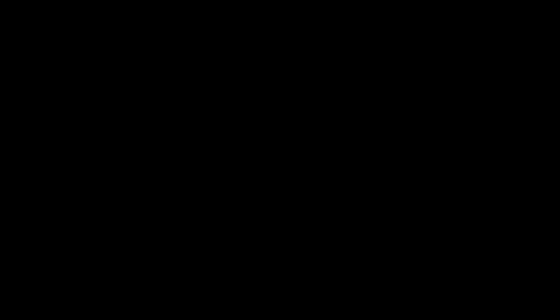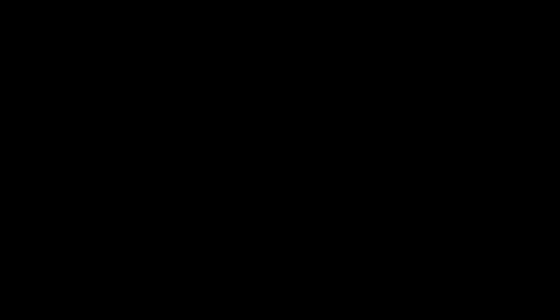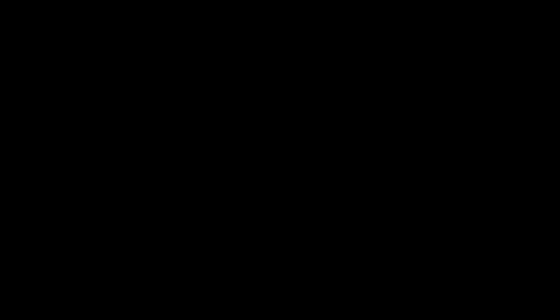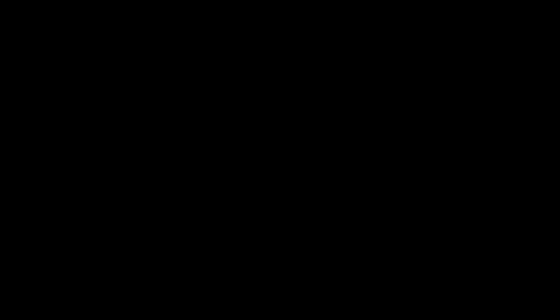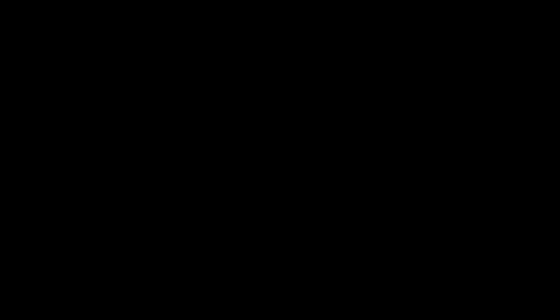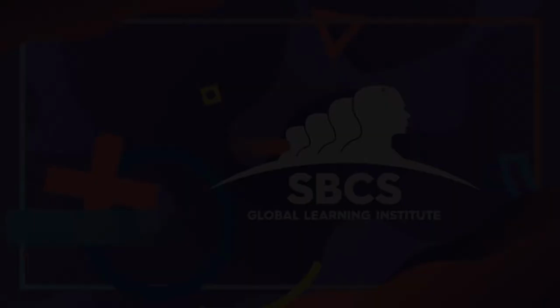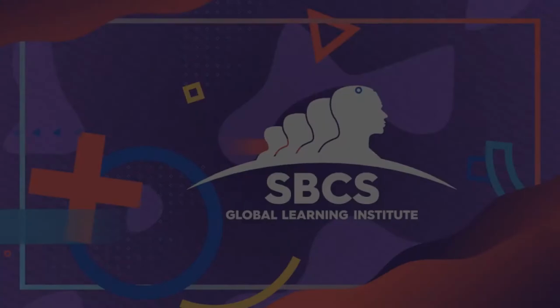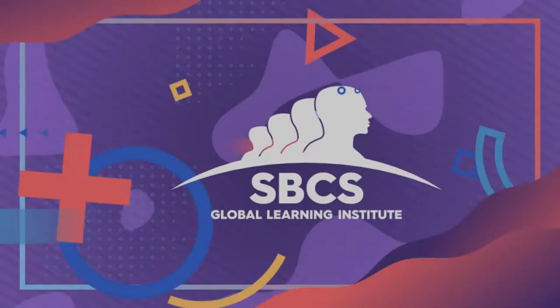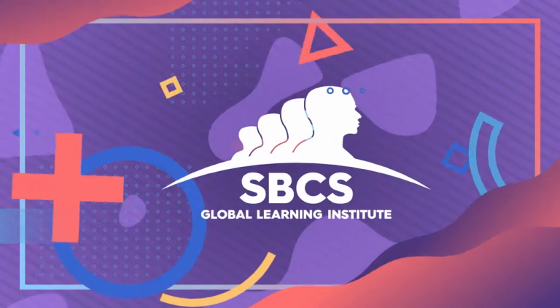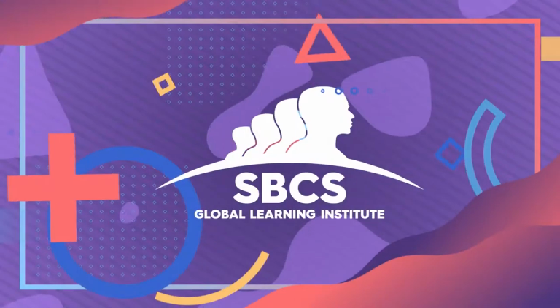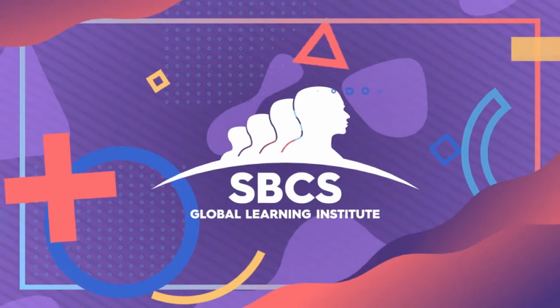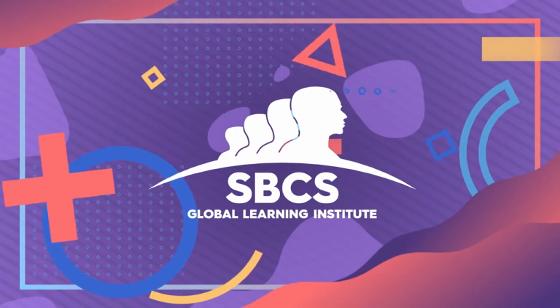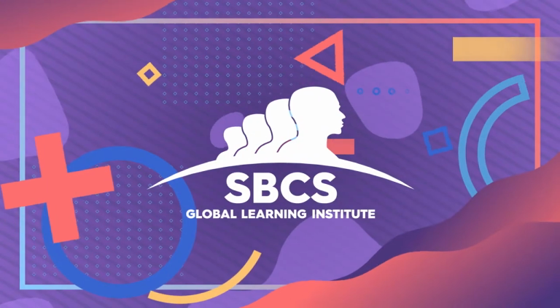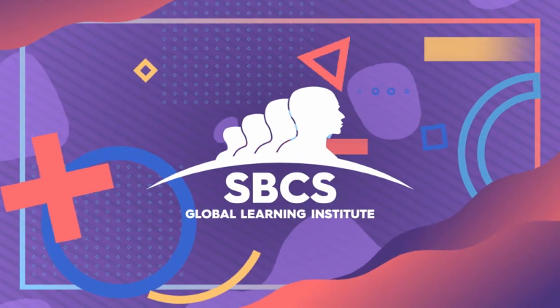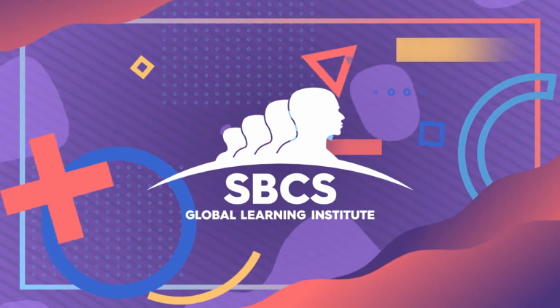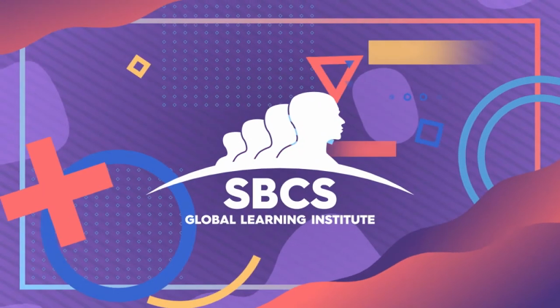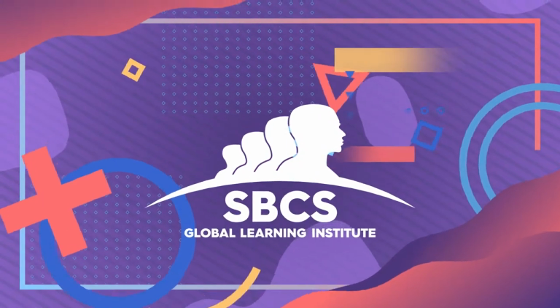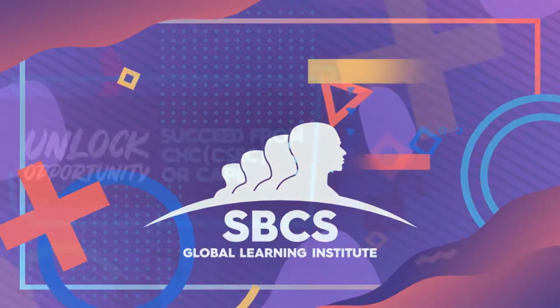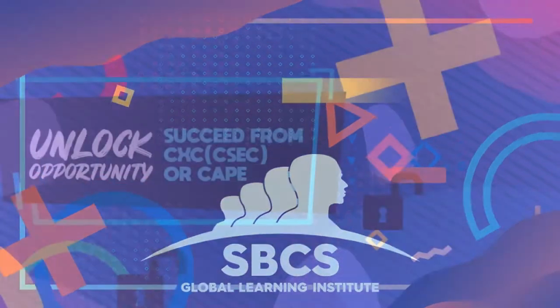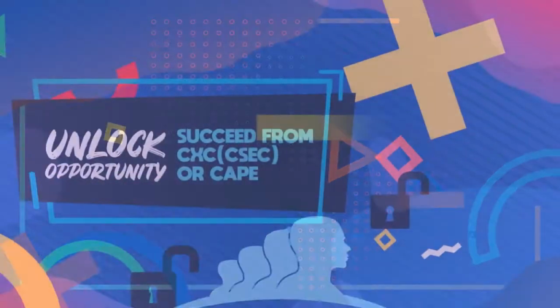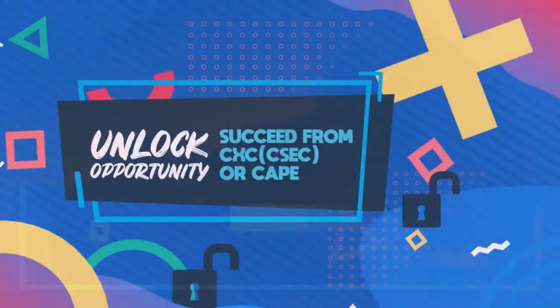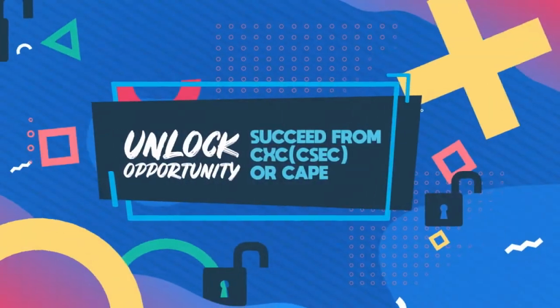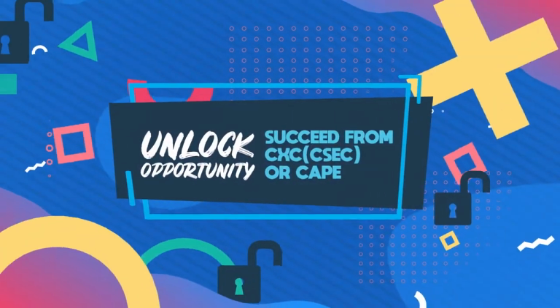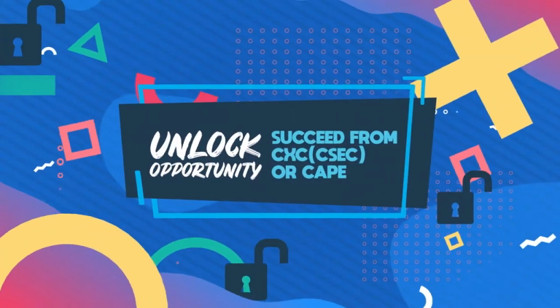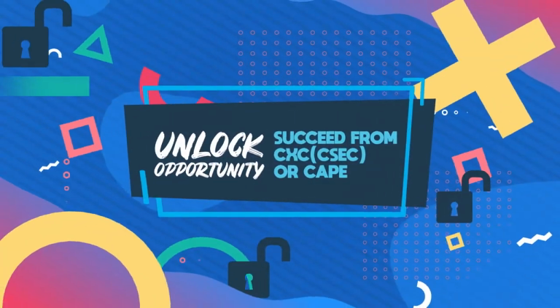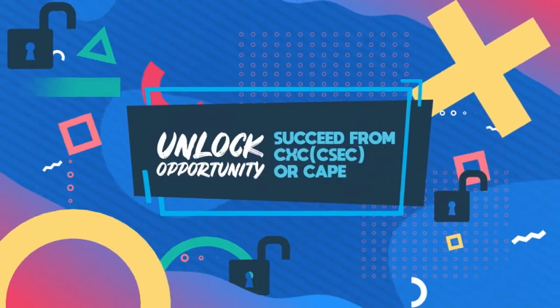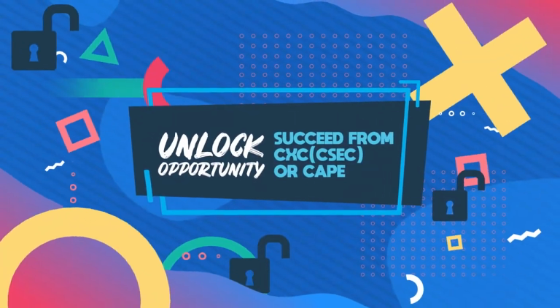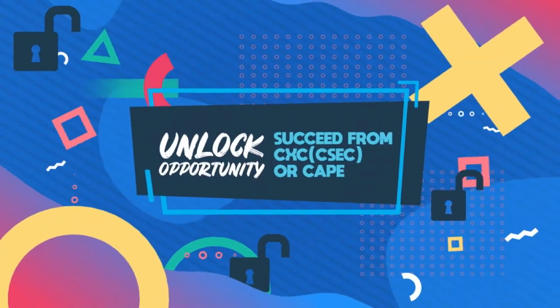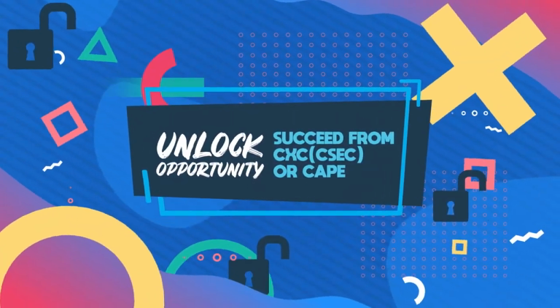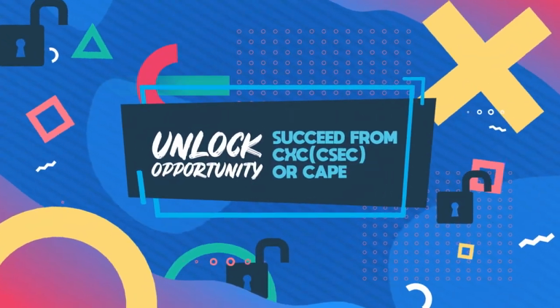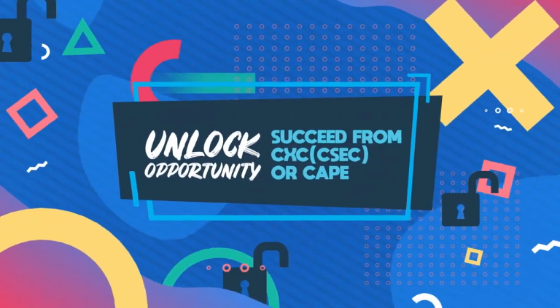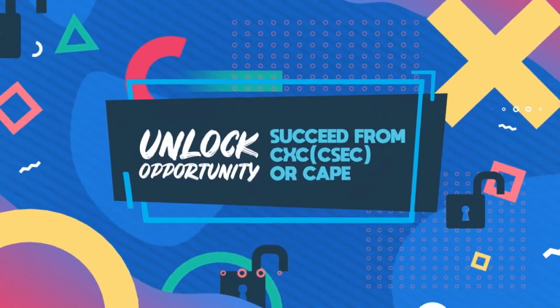This video is sponsored by SBCS, the Global Learning Institute and a great place to learn.